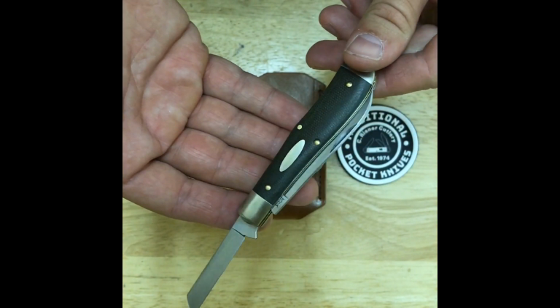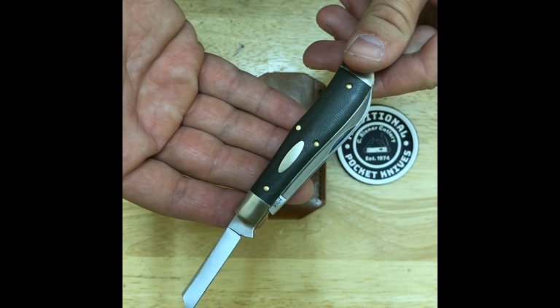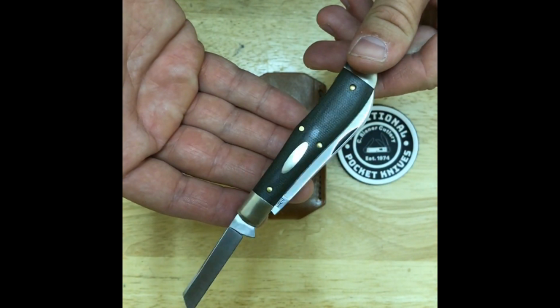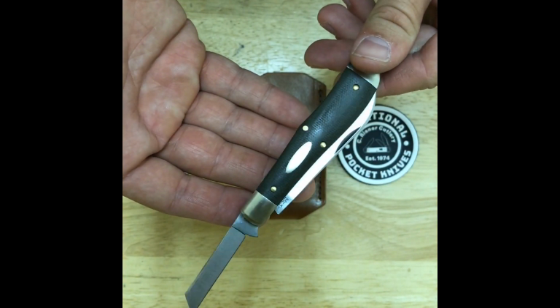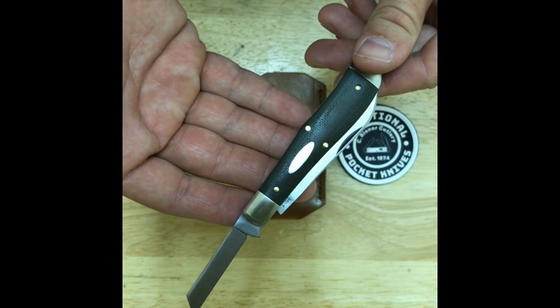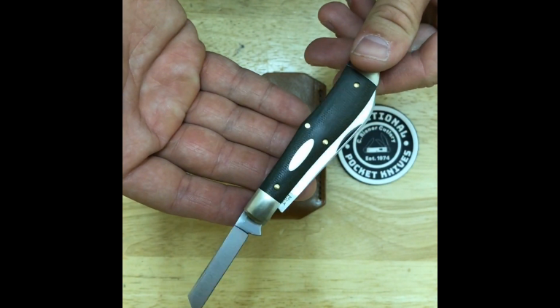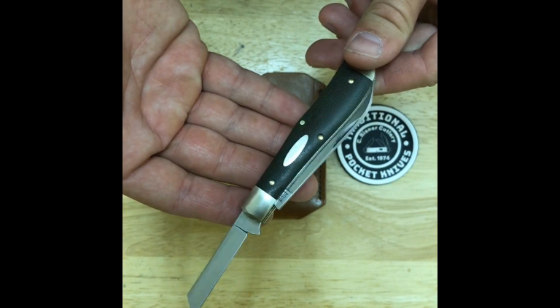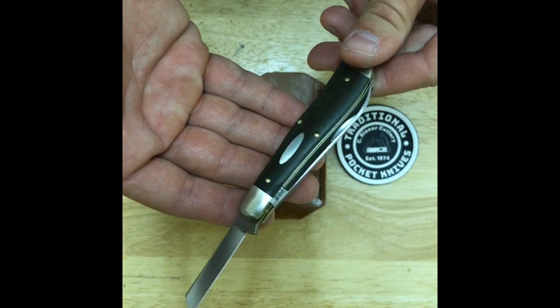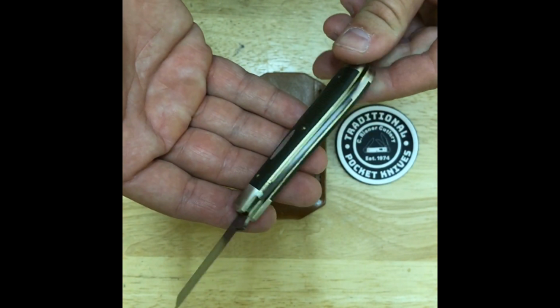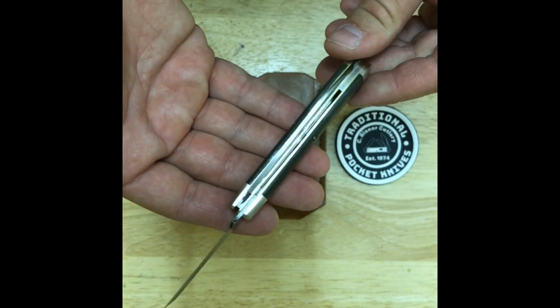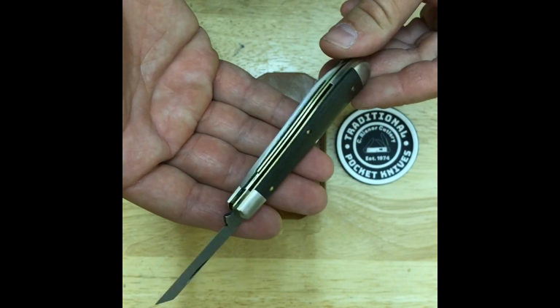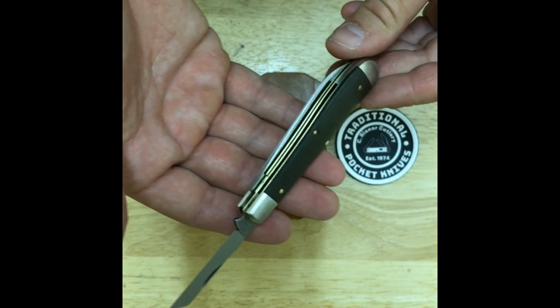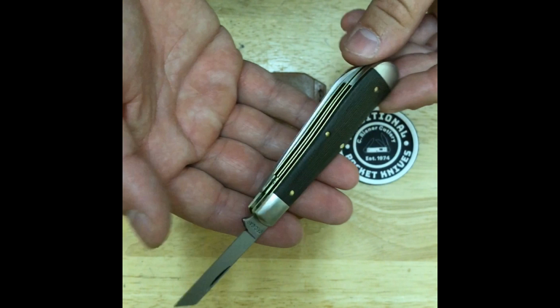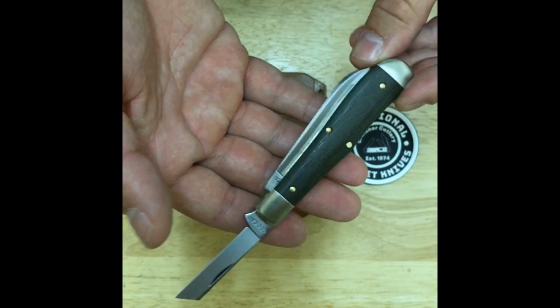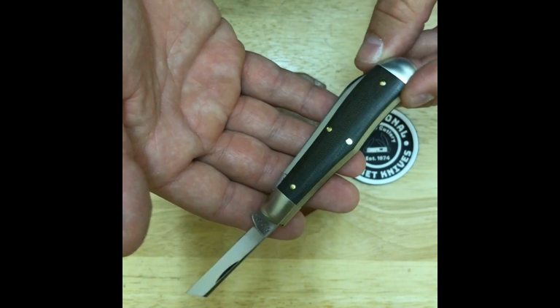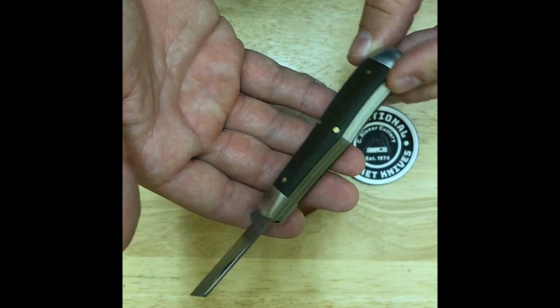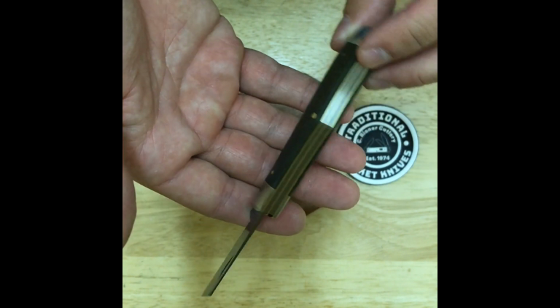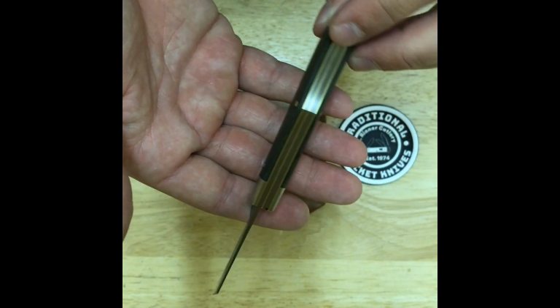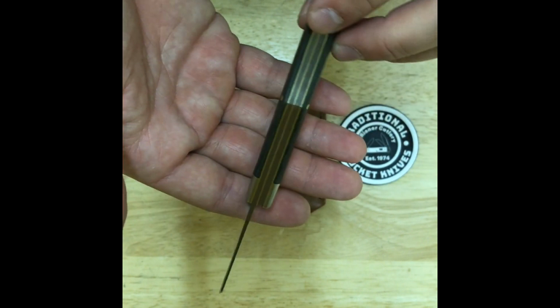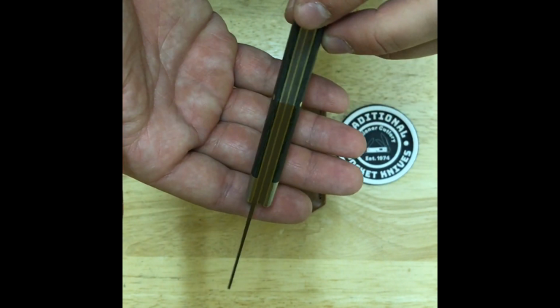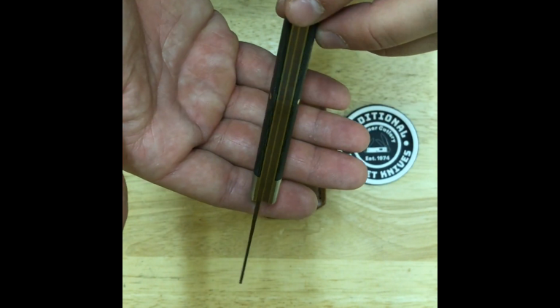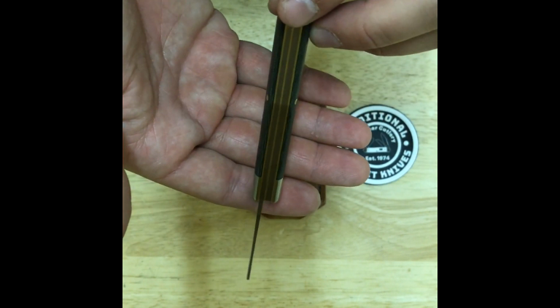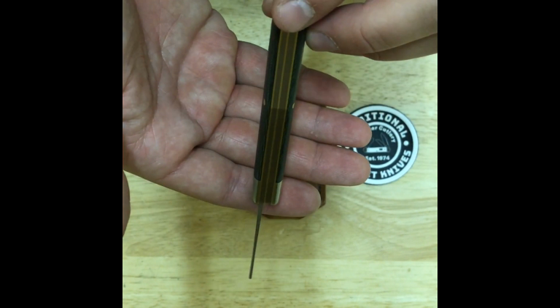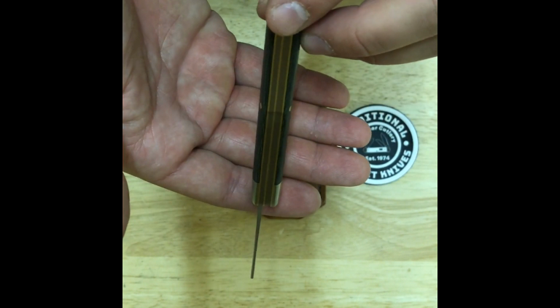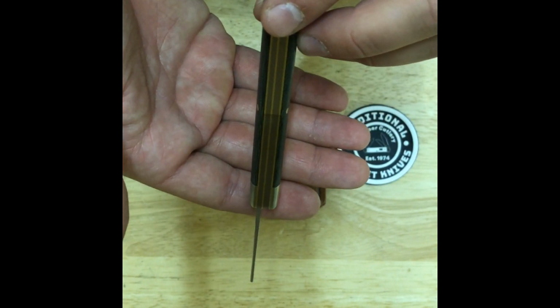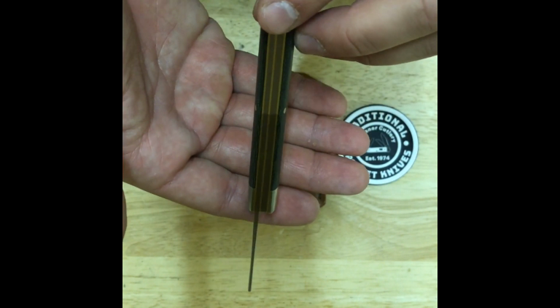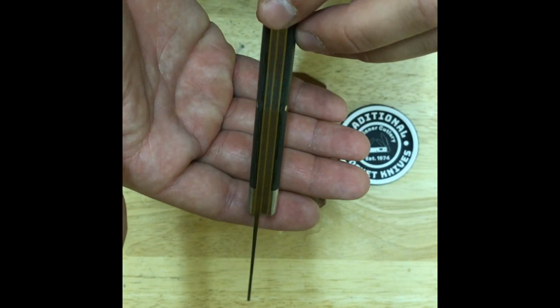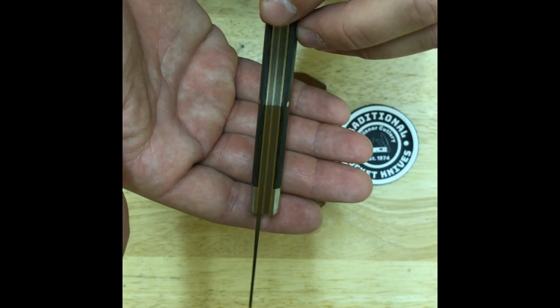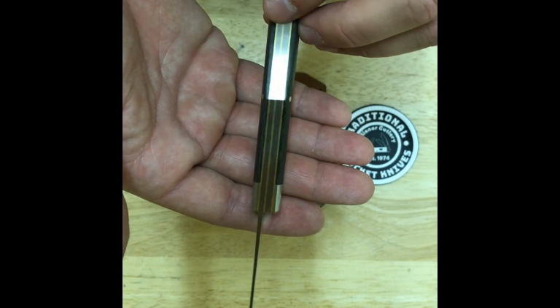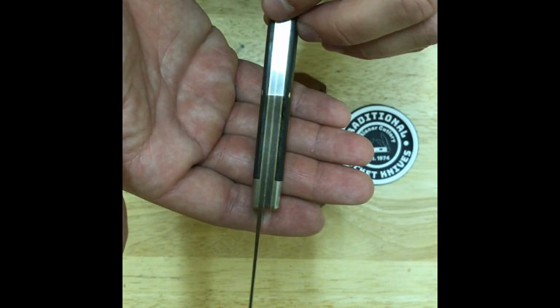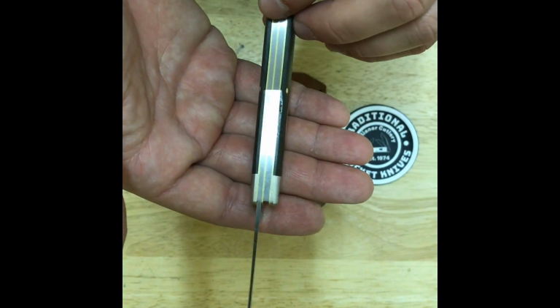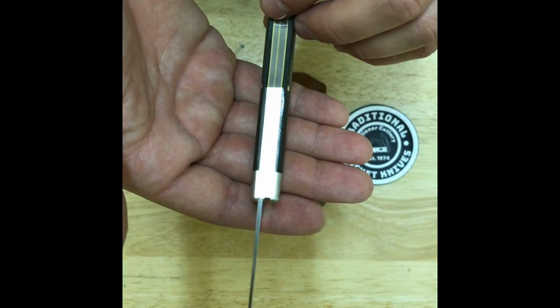The shield material is nickel silver, made in Titusville, Pennsylvania, with a release date of September 20, 2019.